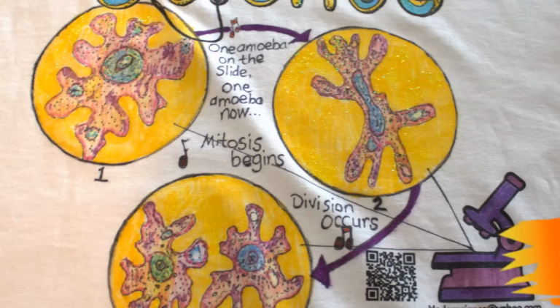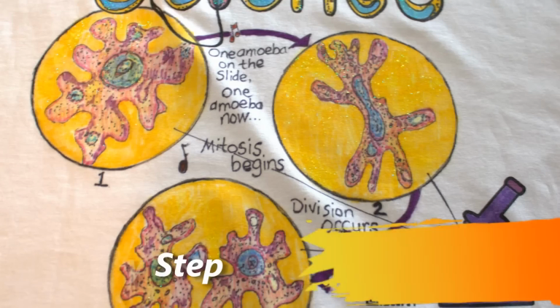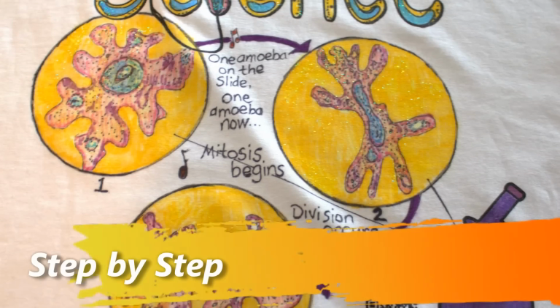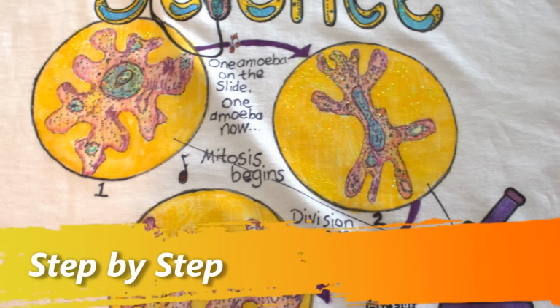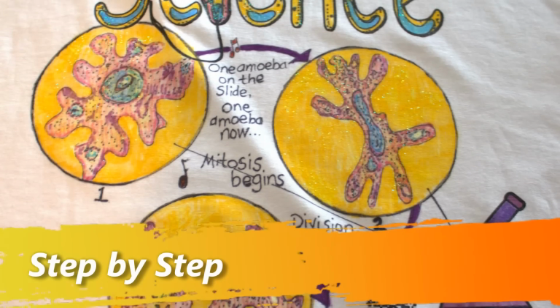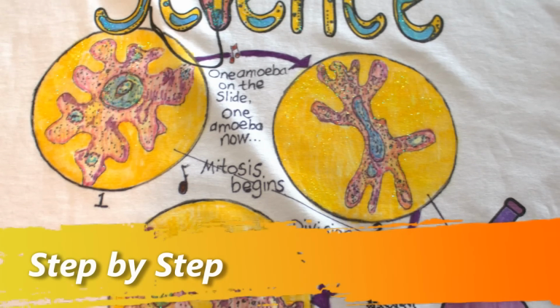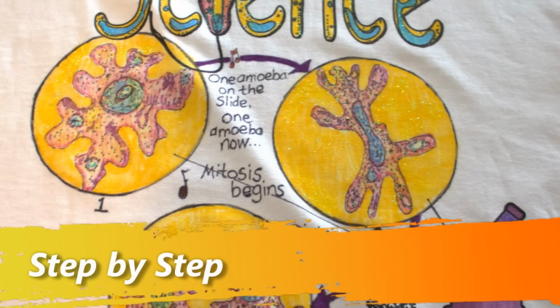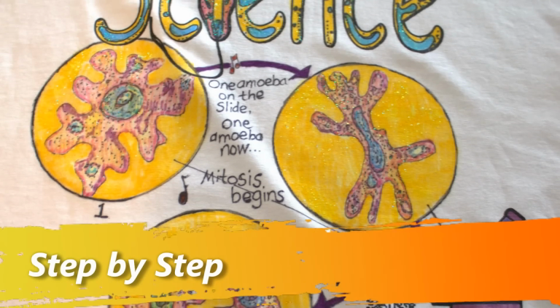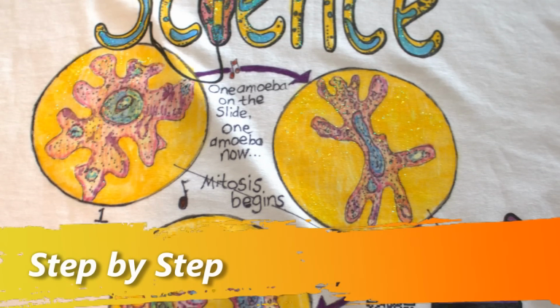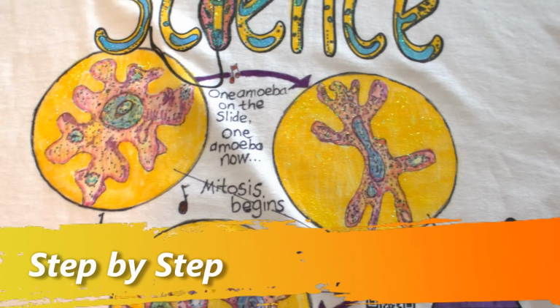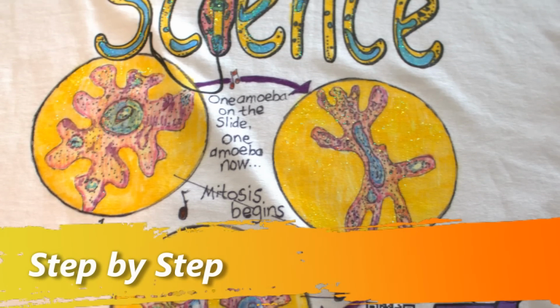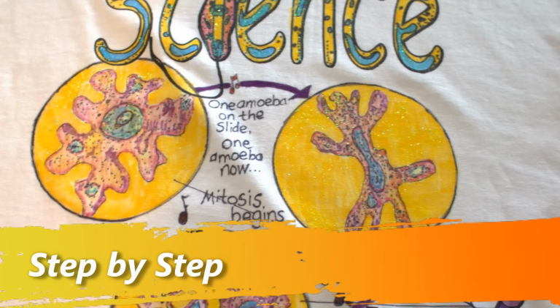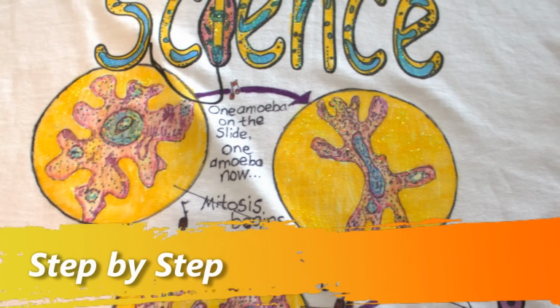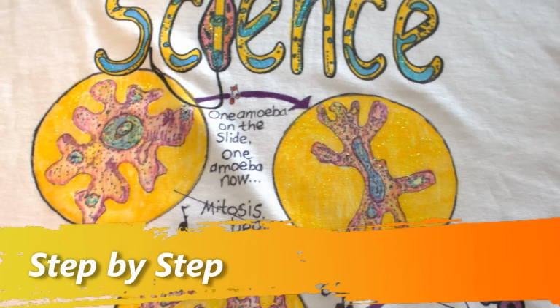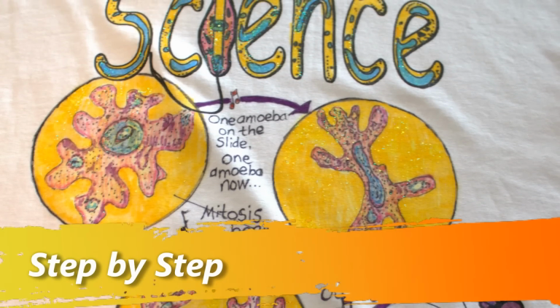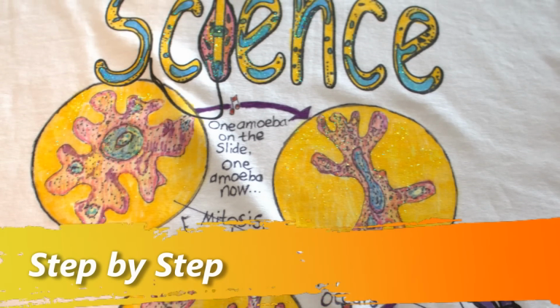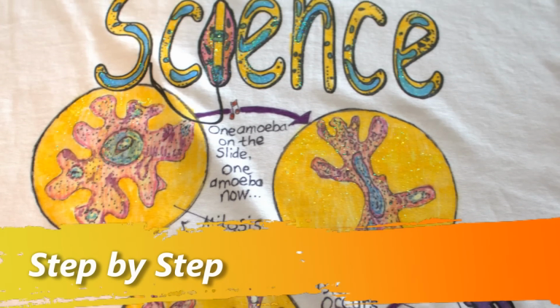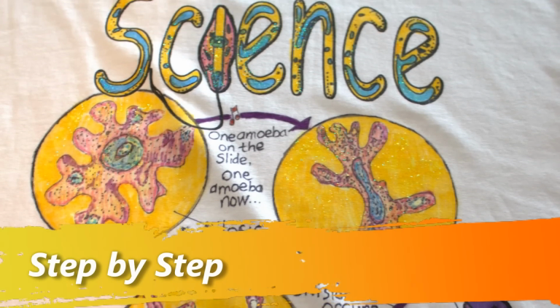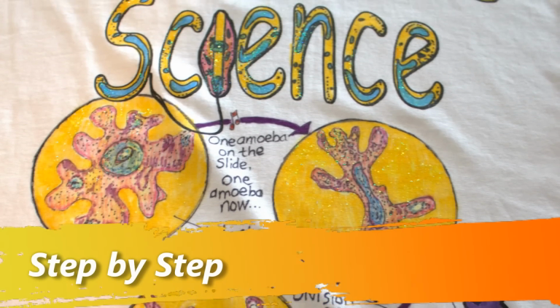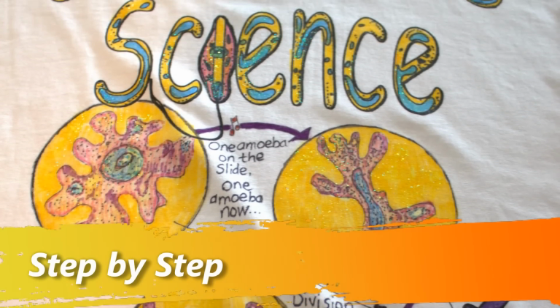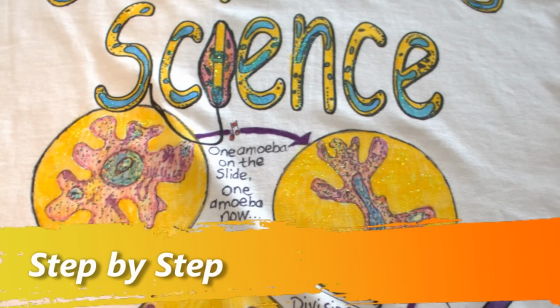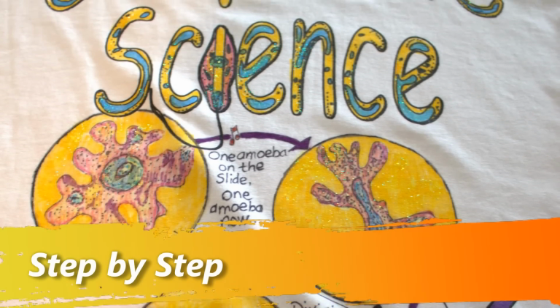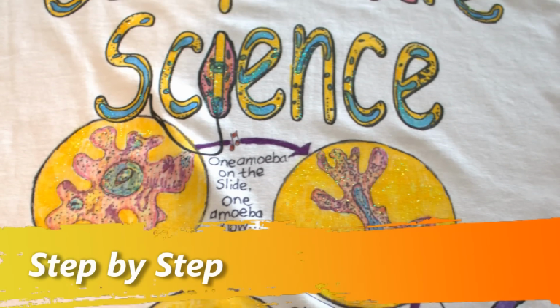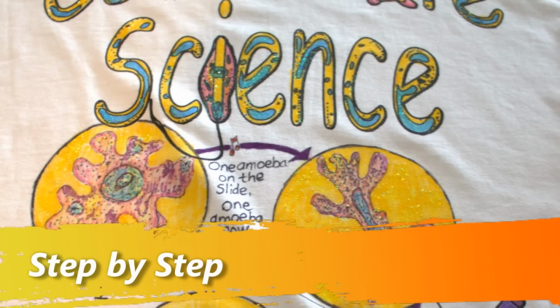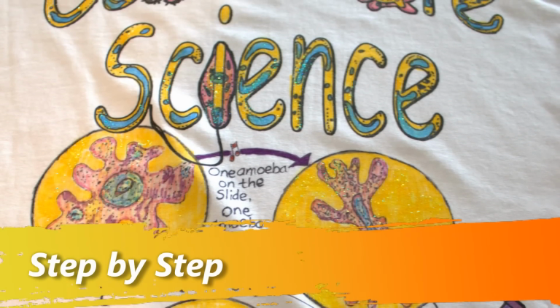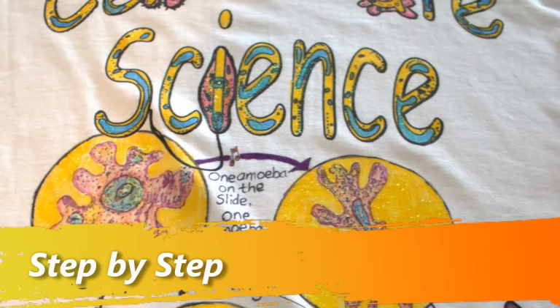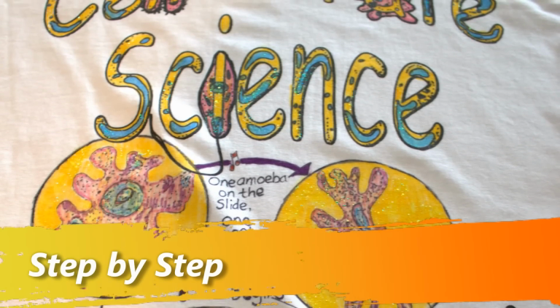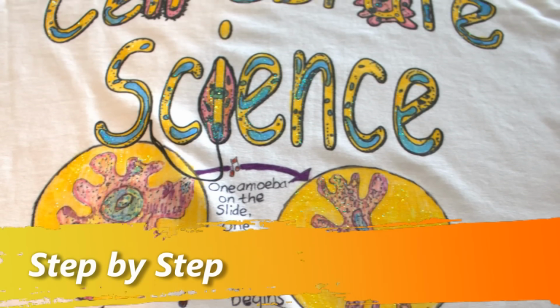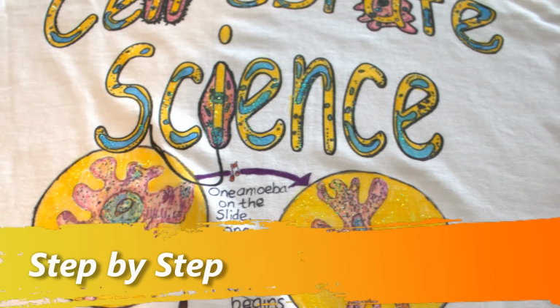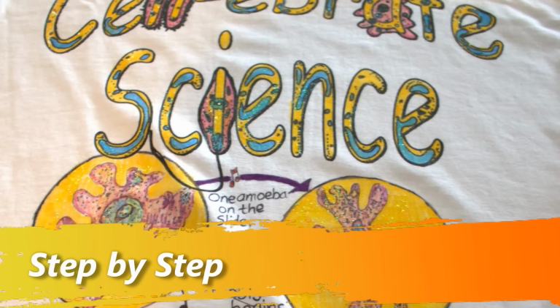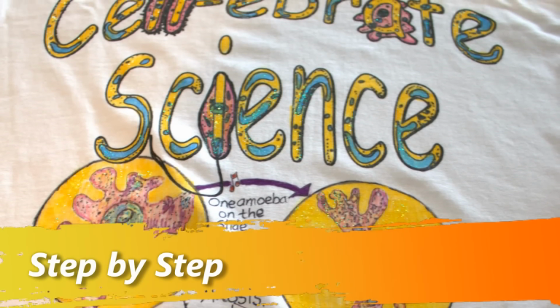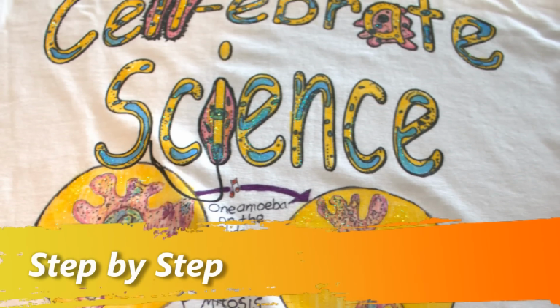Hello, today I'll be showing you how to make your very own Celebrate Science shirt from Sciencewear.